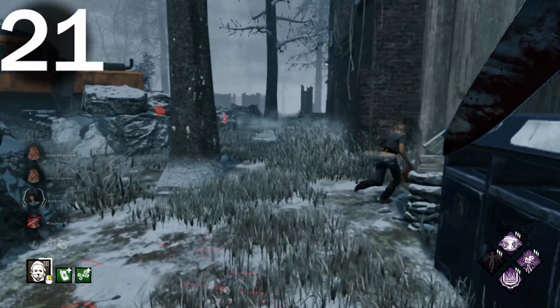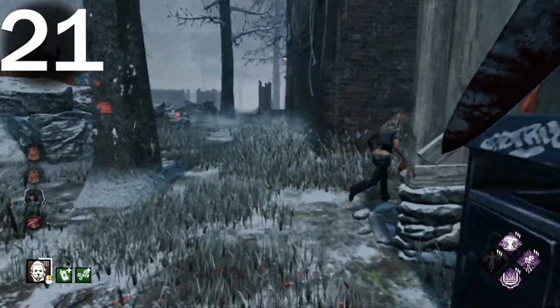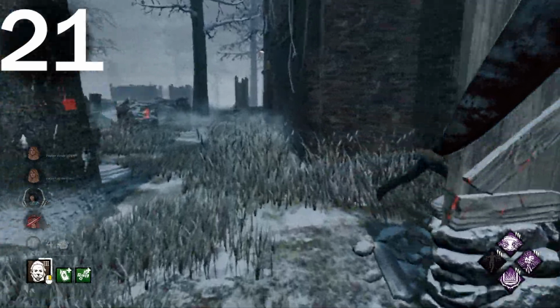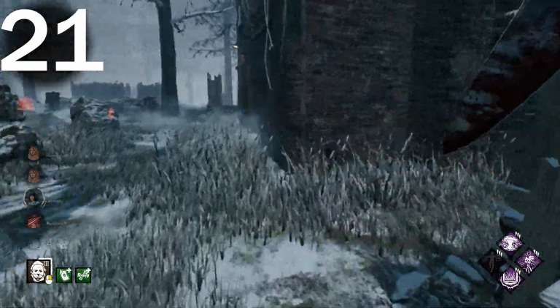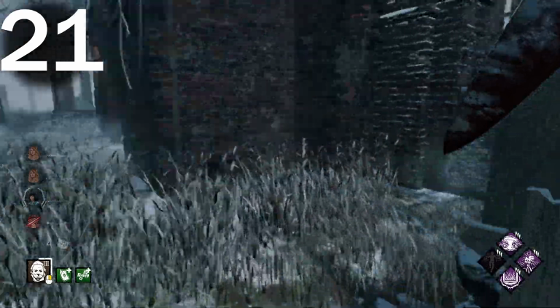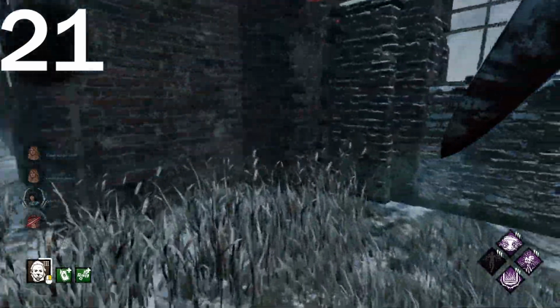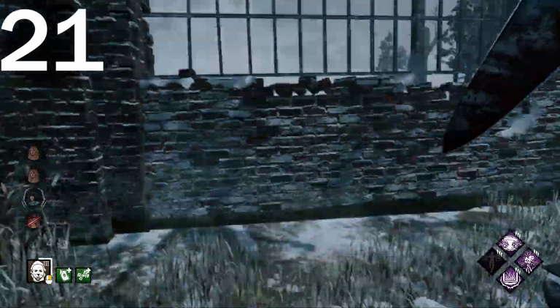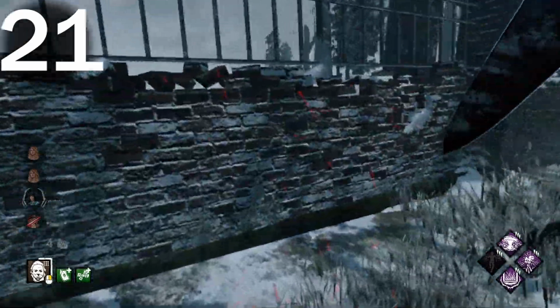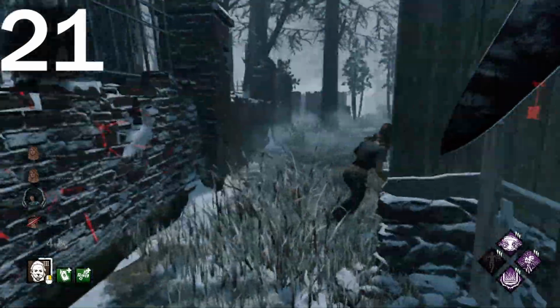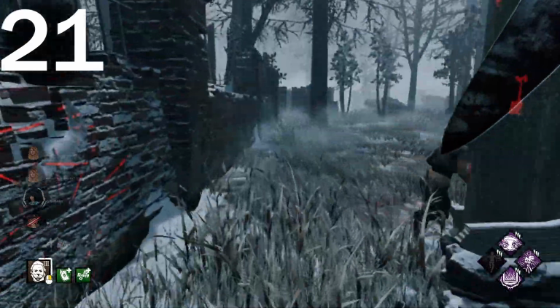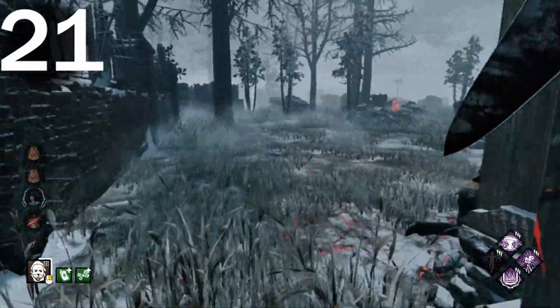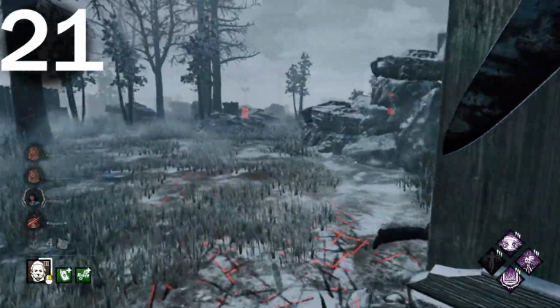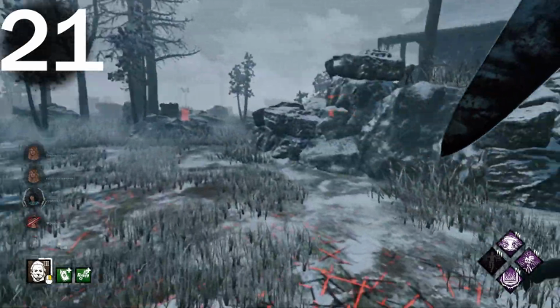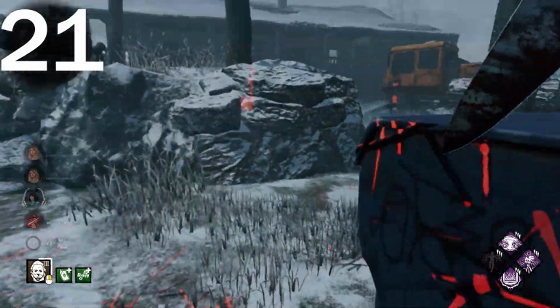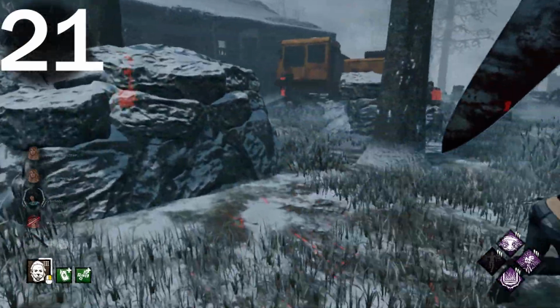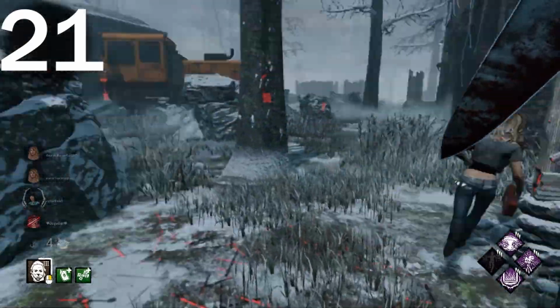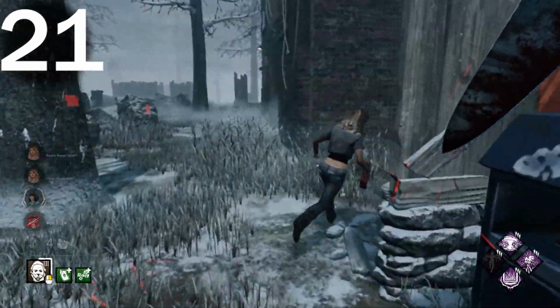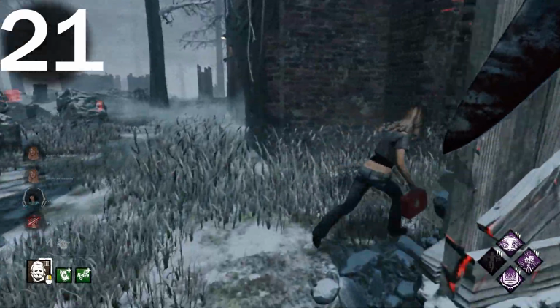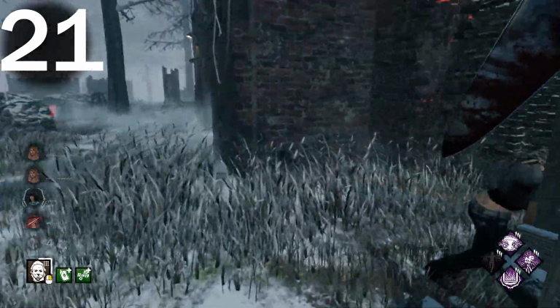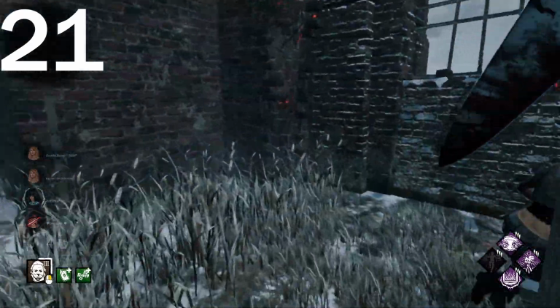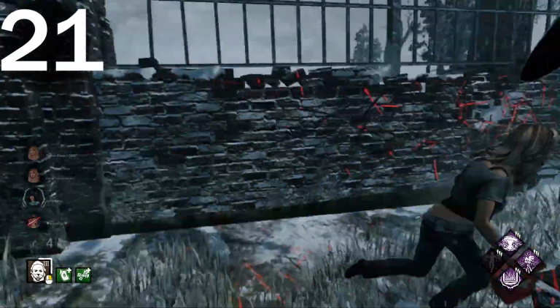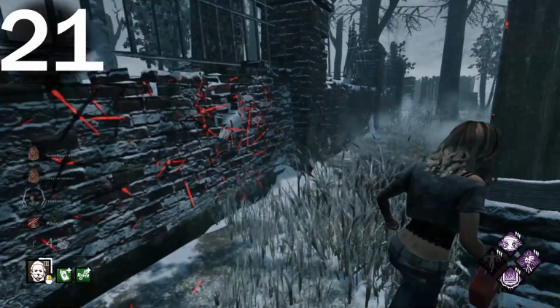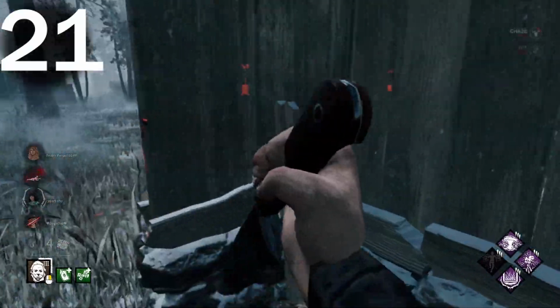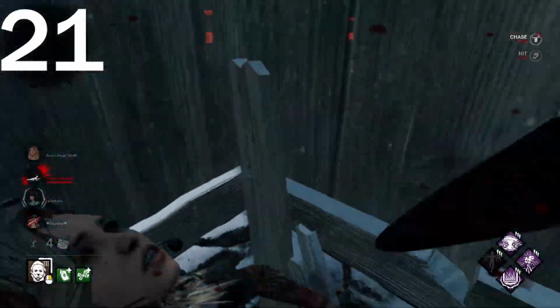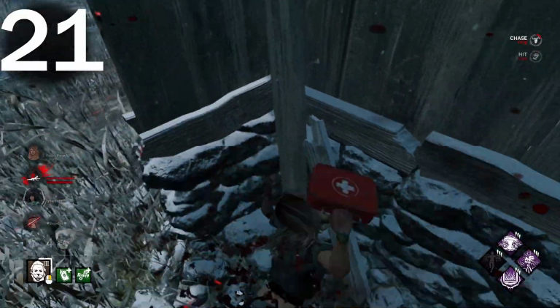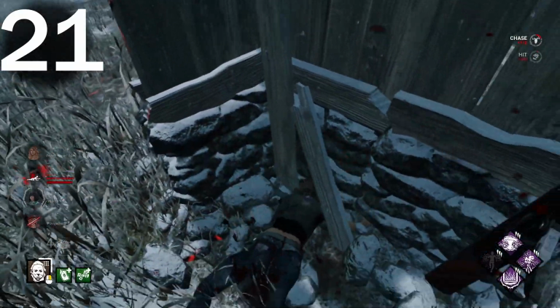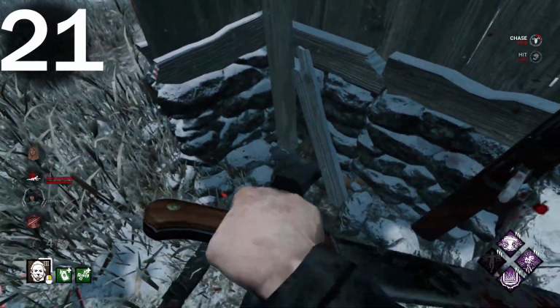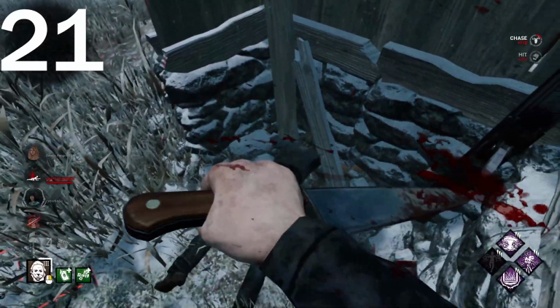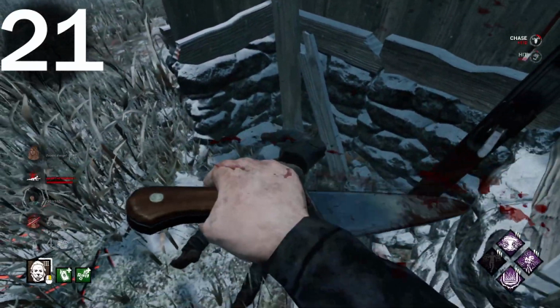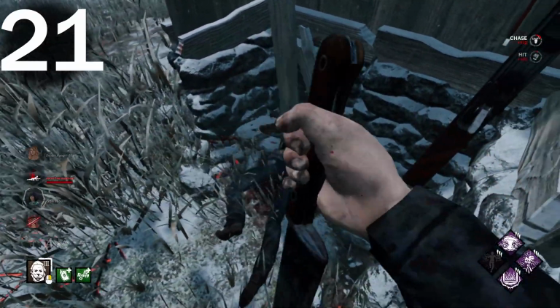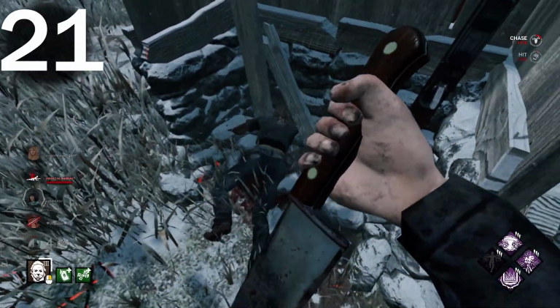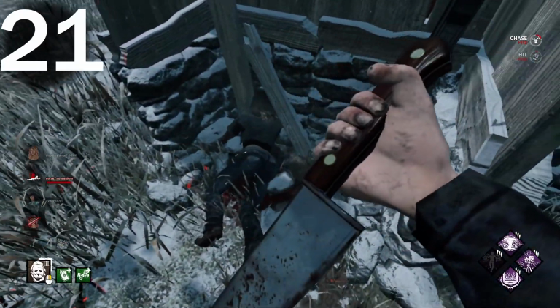Number twenty-one: you should get some extra blood points when you down an exposed survivor who was healthy. Again, nothing crazy — like 300 blood points or so.